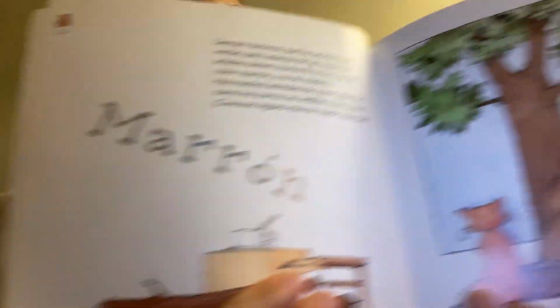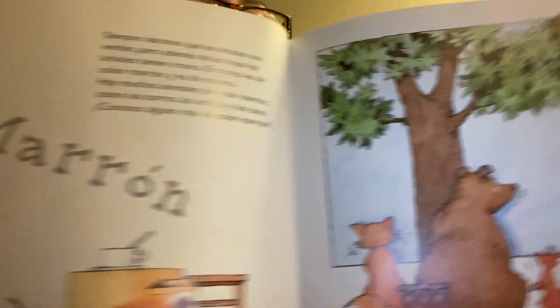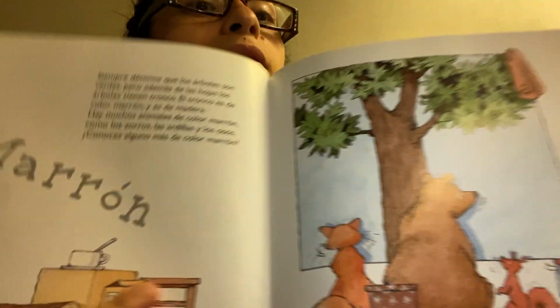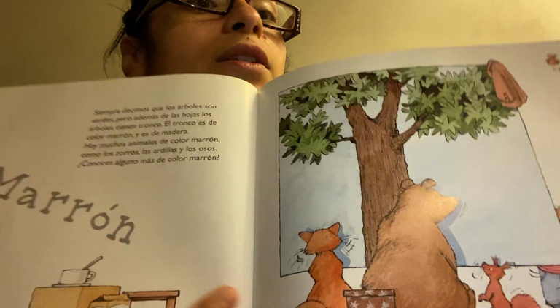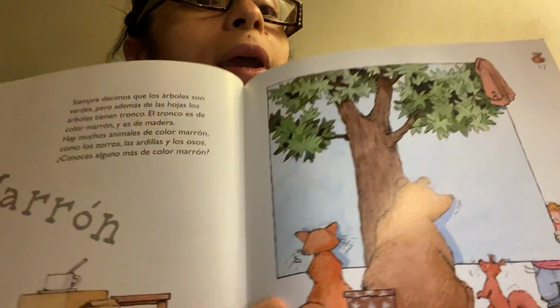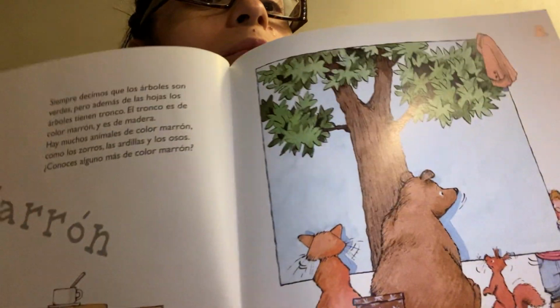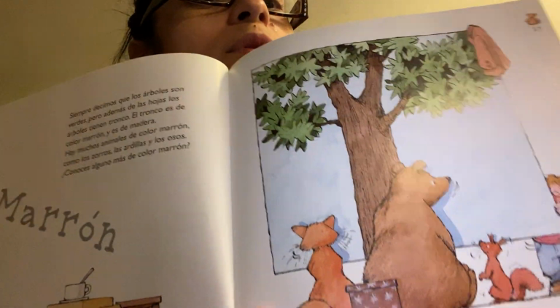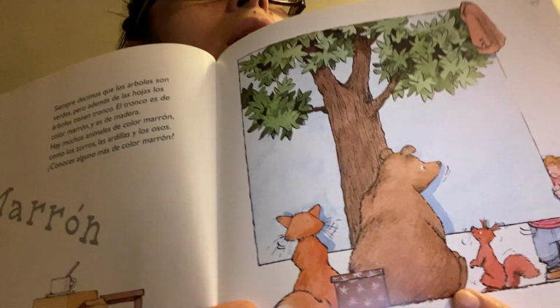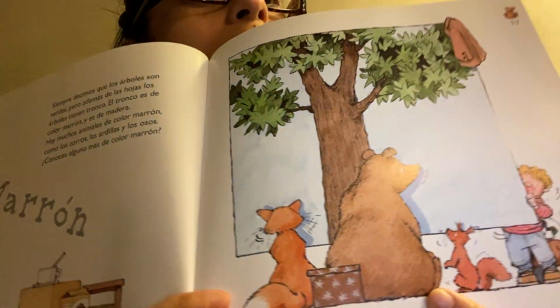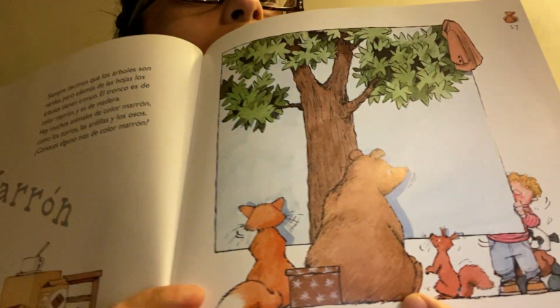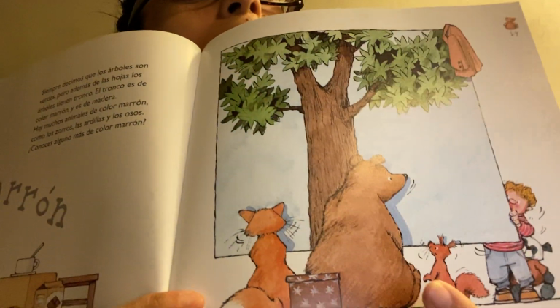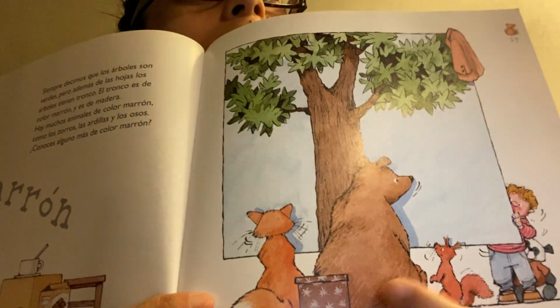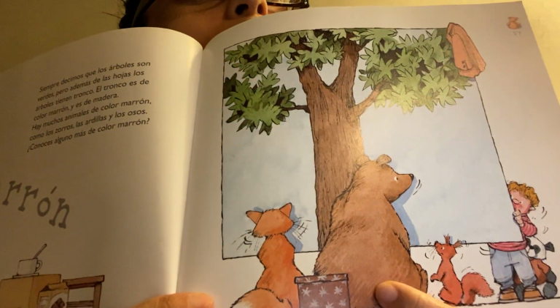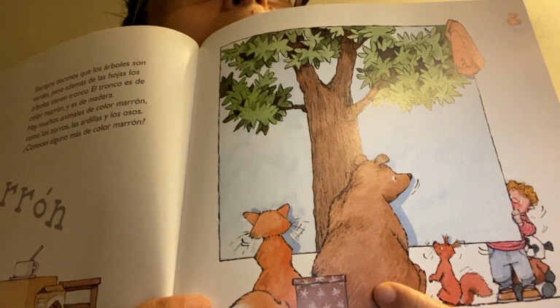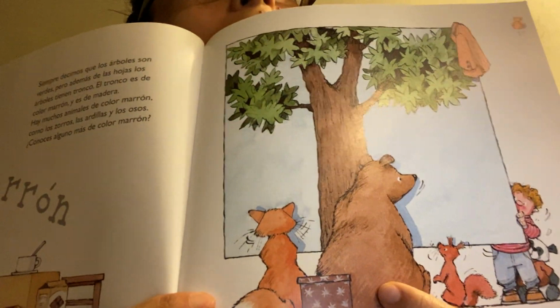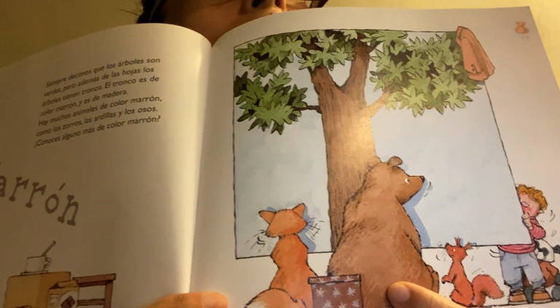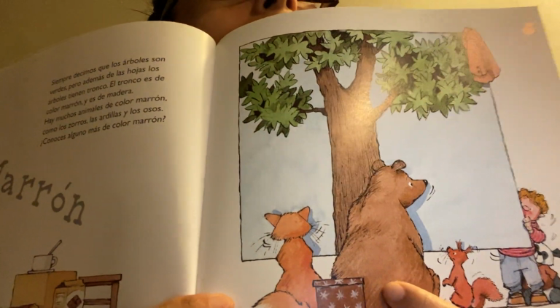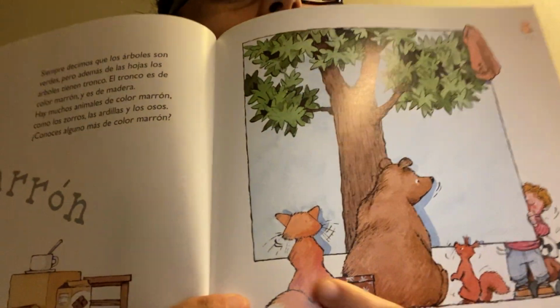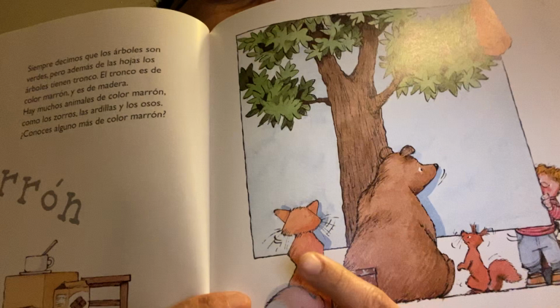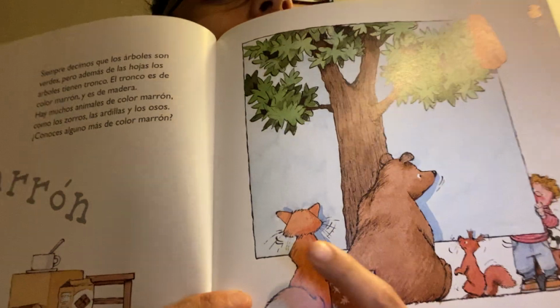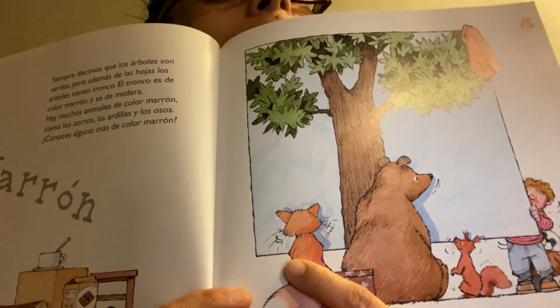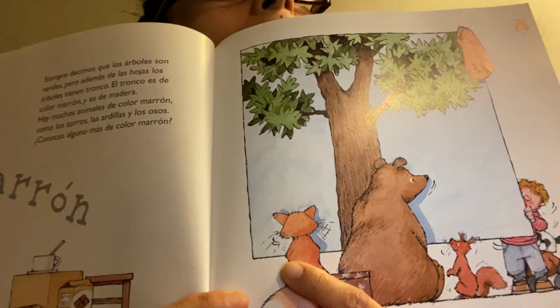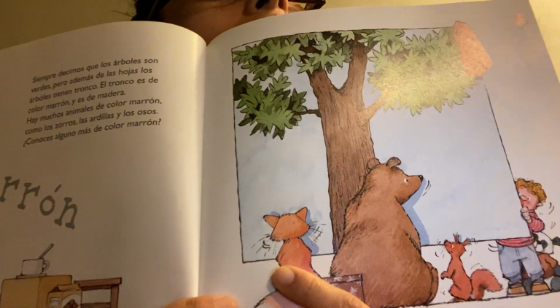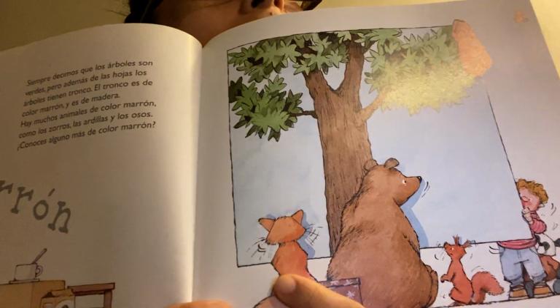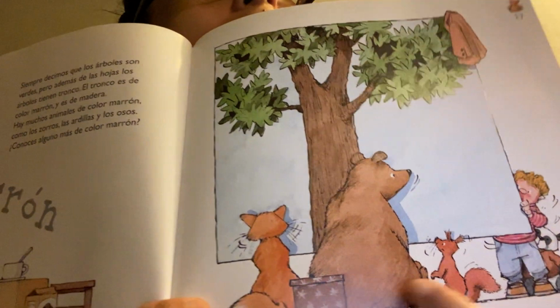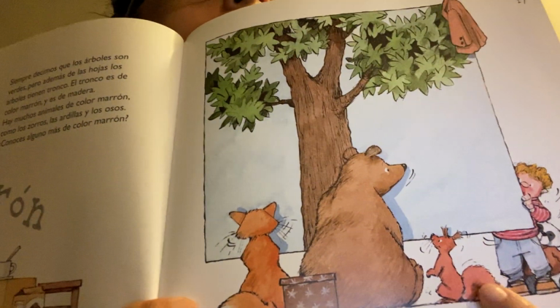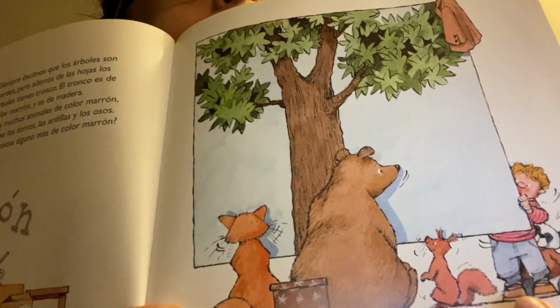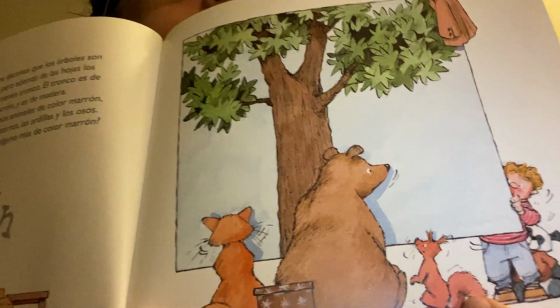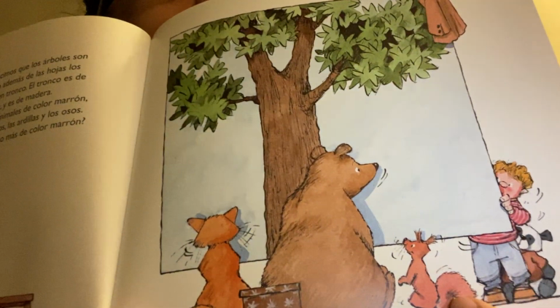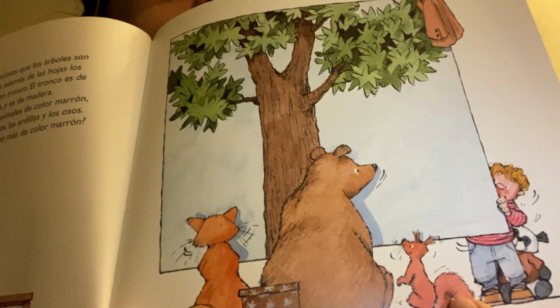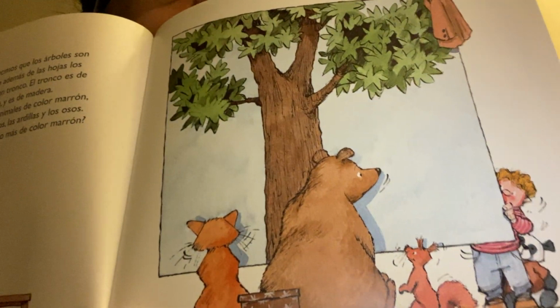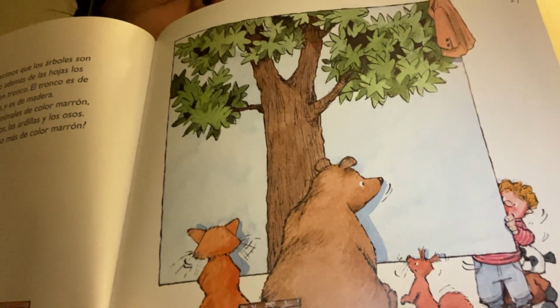So, some animals of the color brown: we have a bear, a fox, and a squirrel.